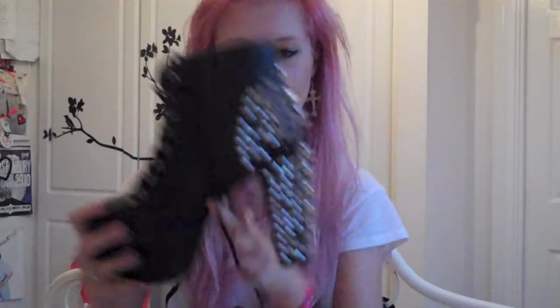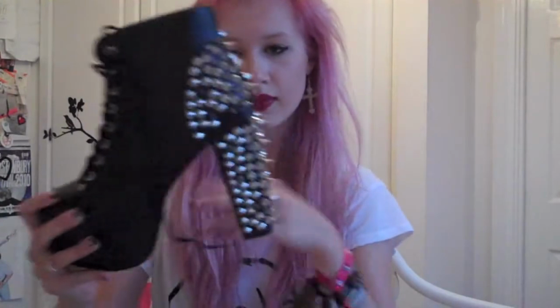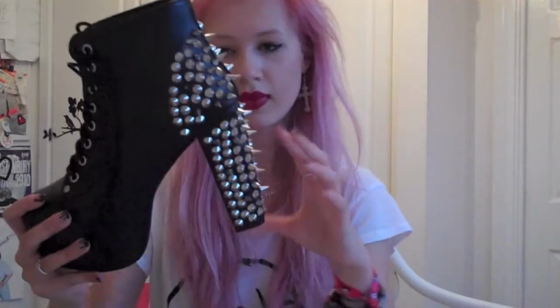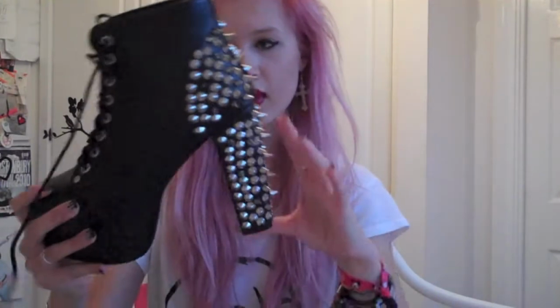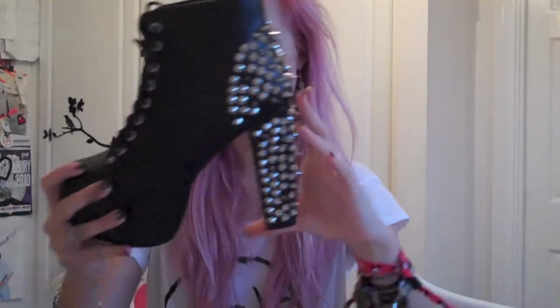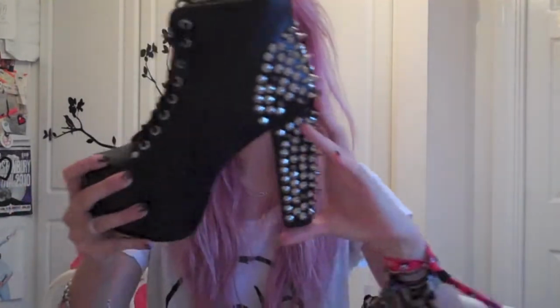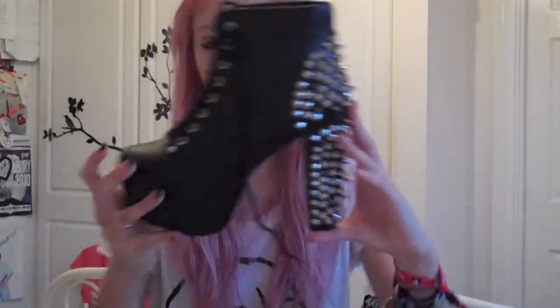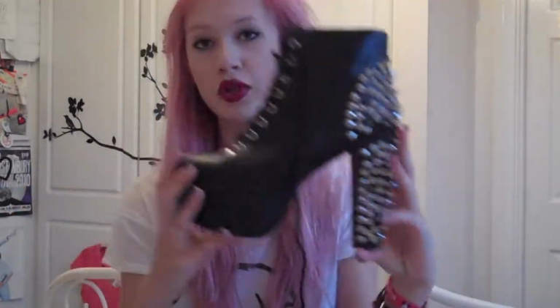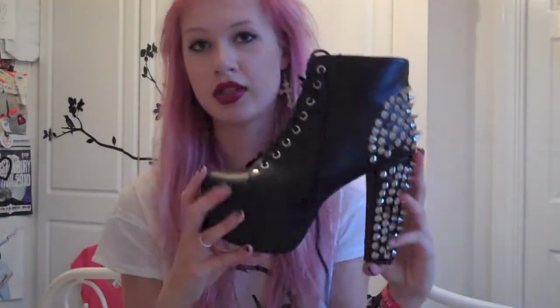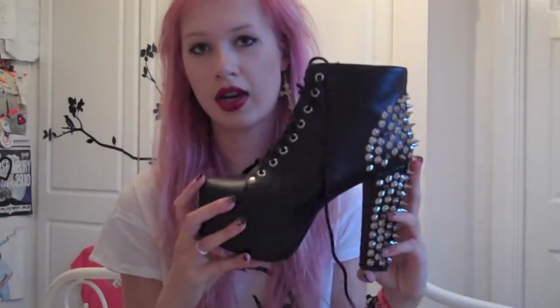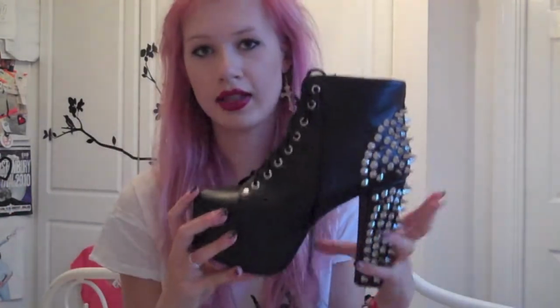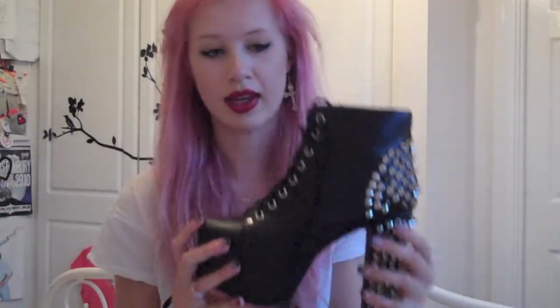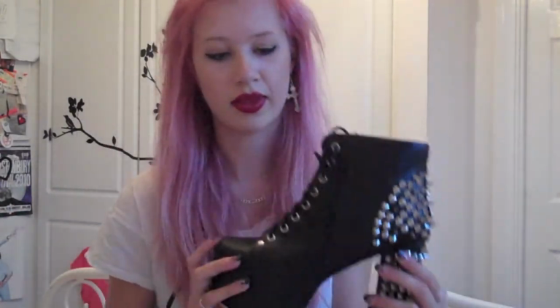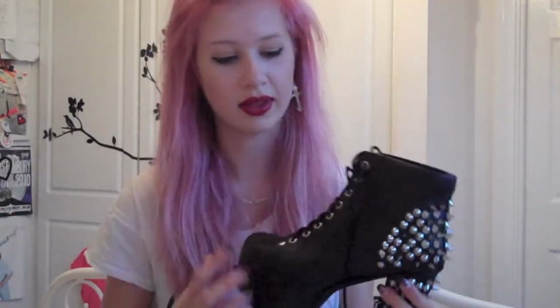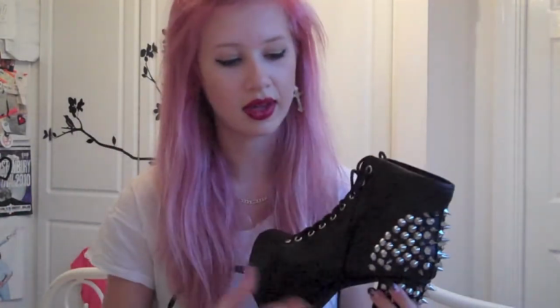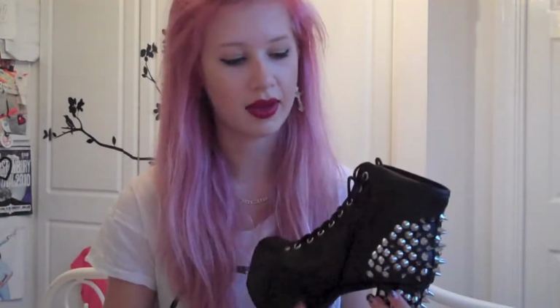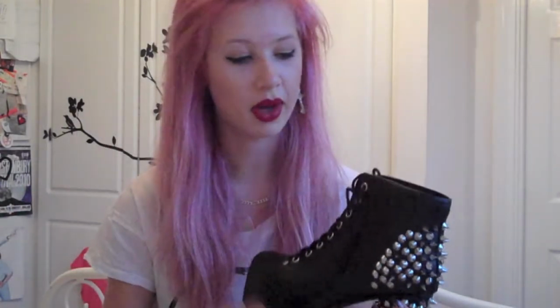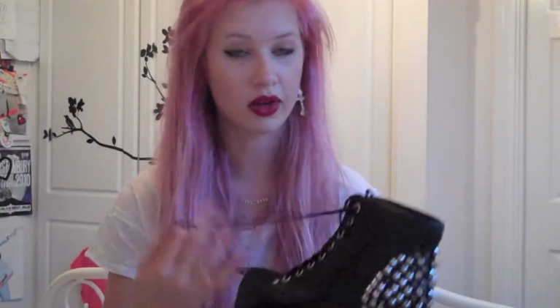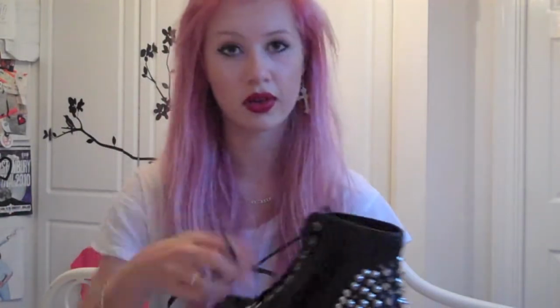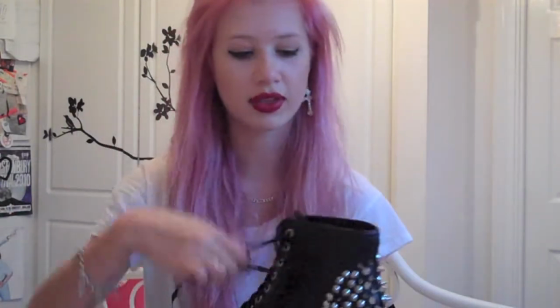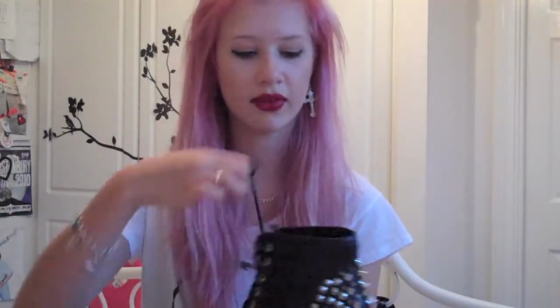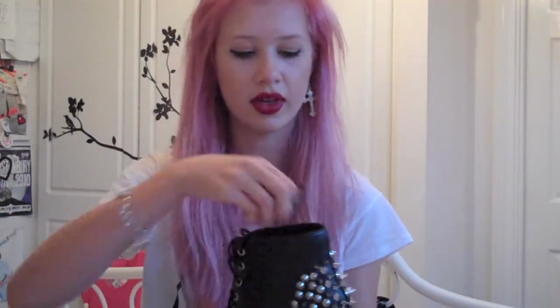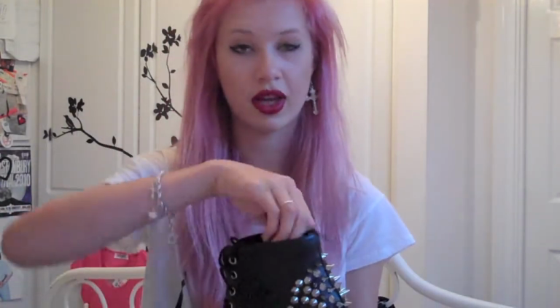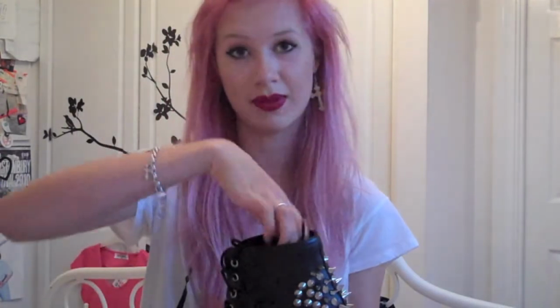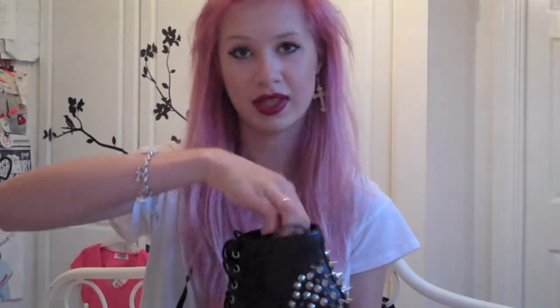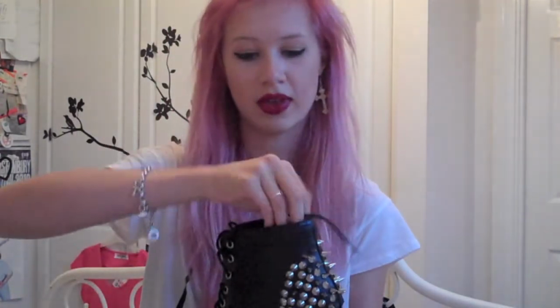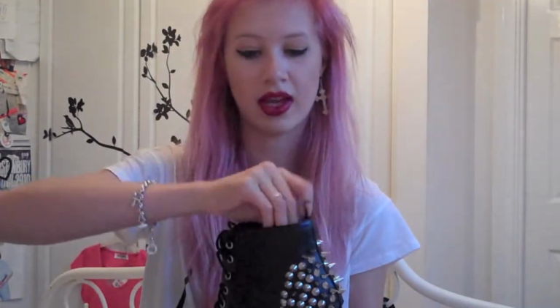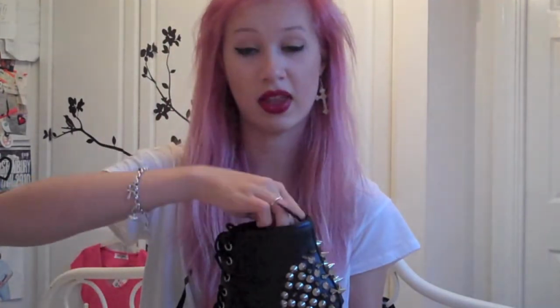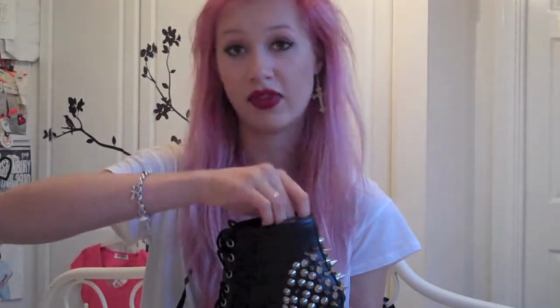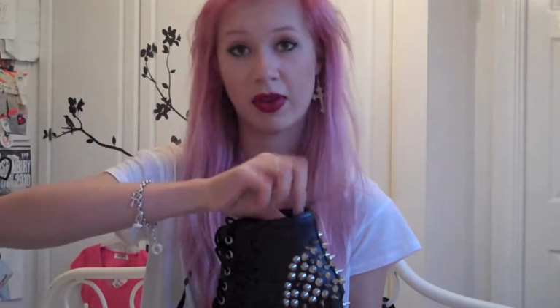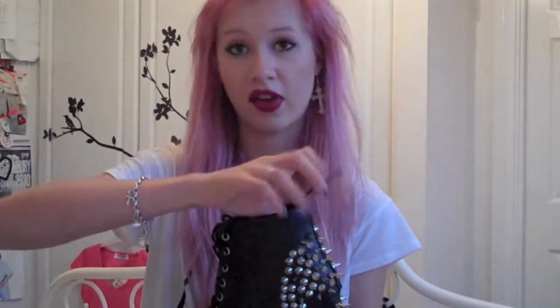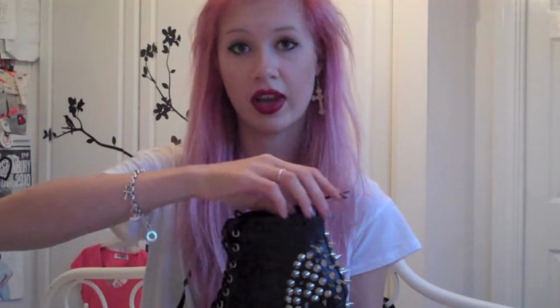They are true to size — I got a seven, I am a seven, and they fit me fine.